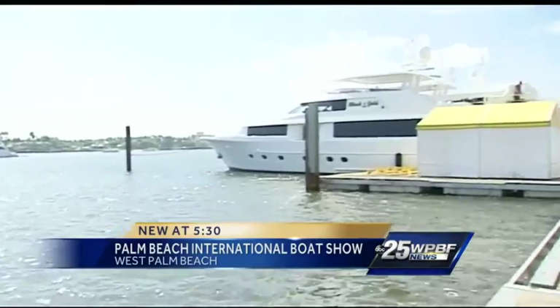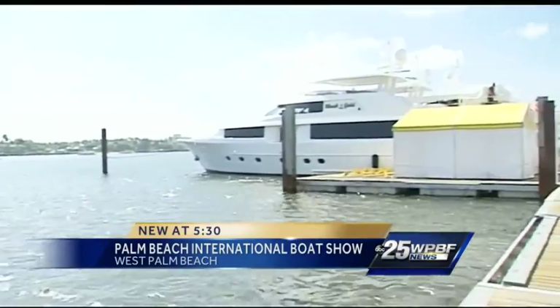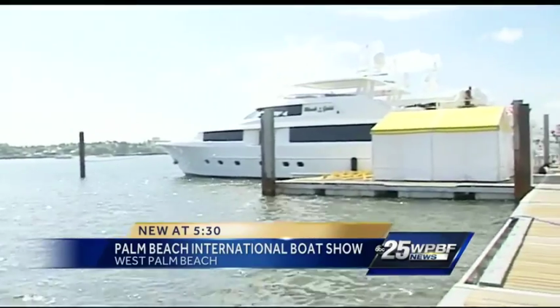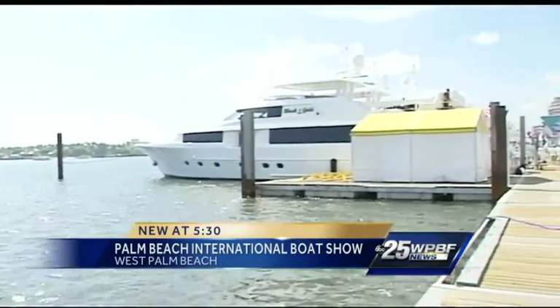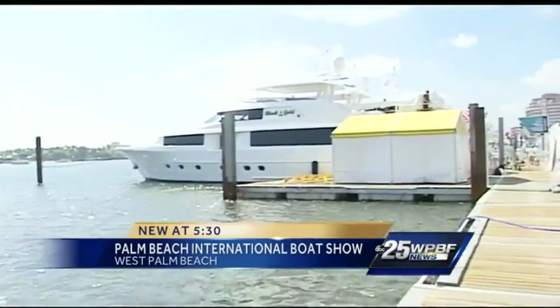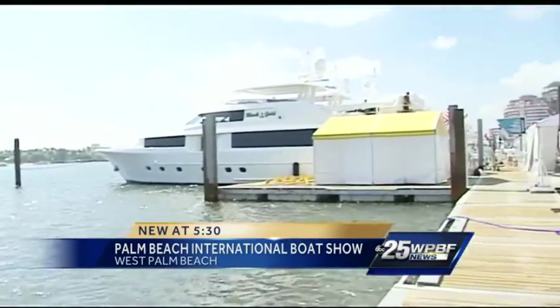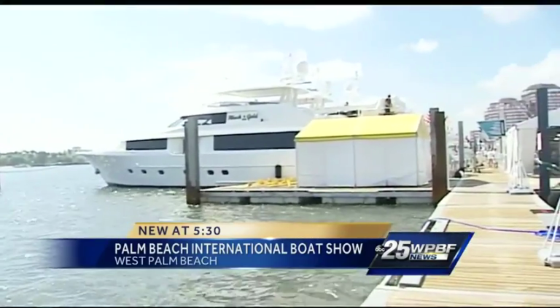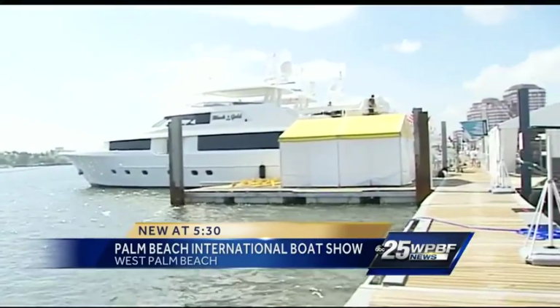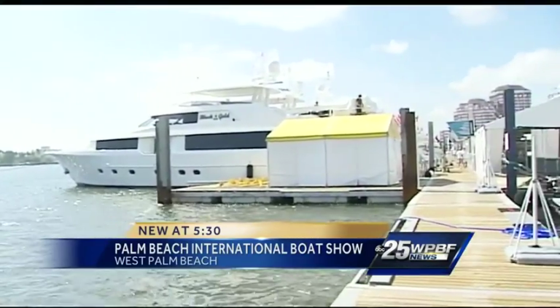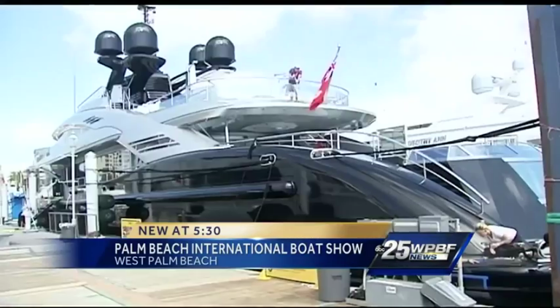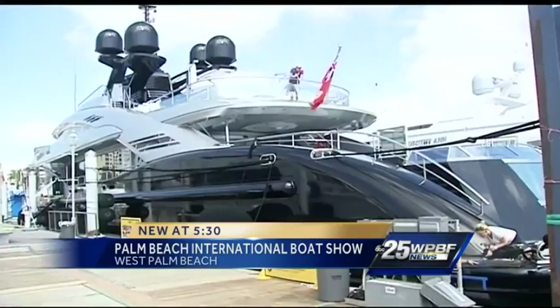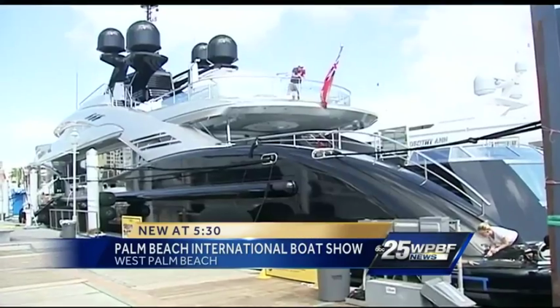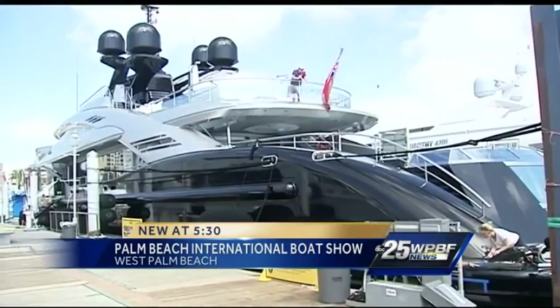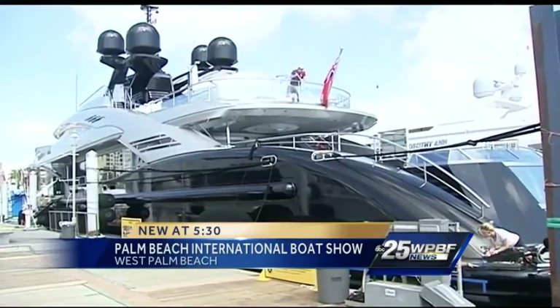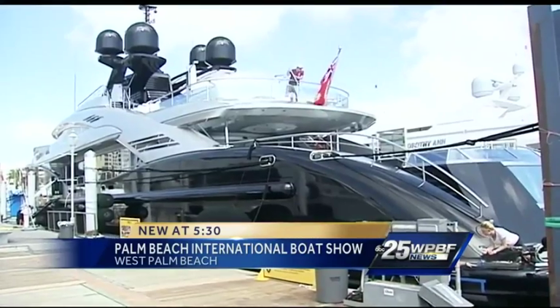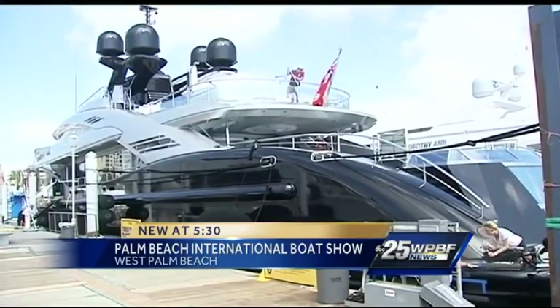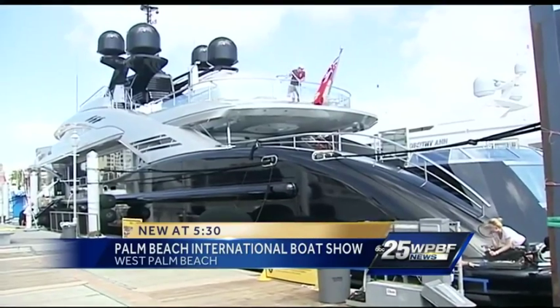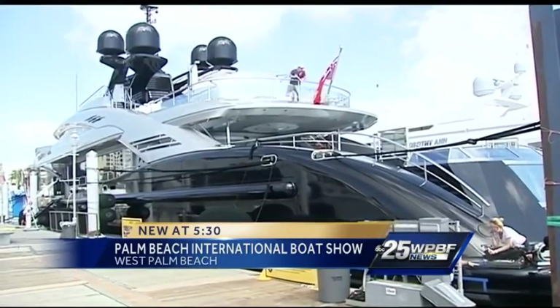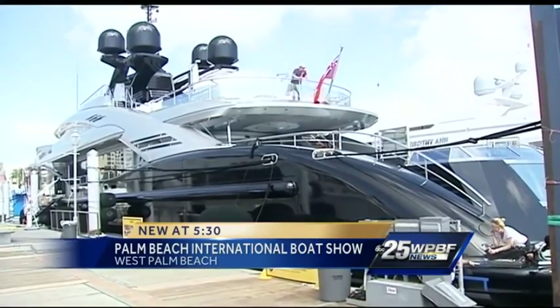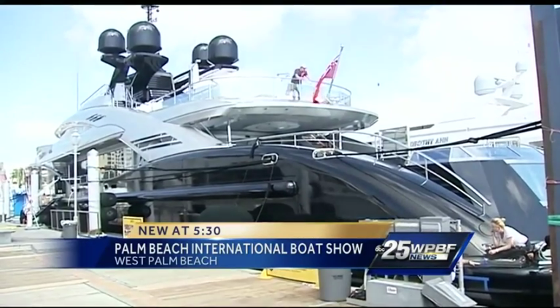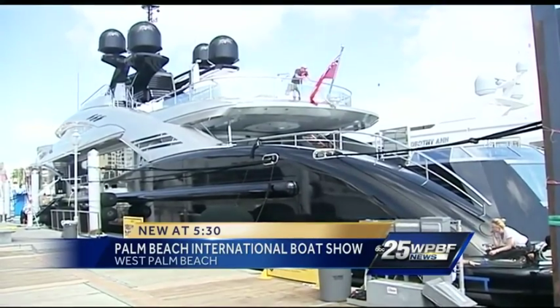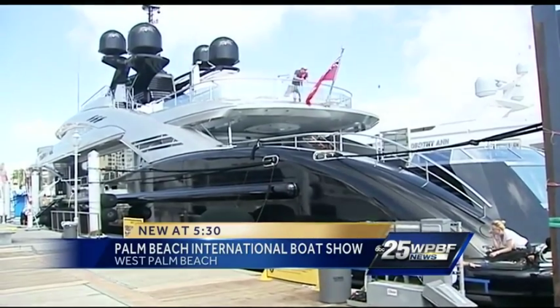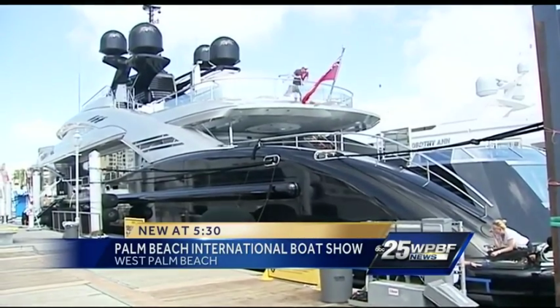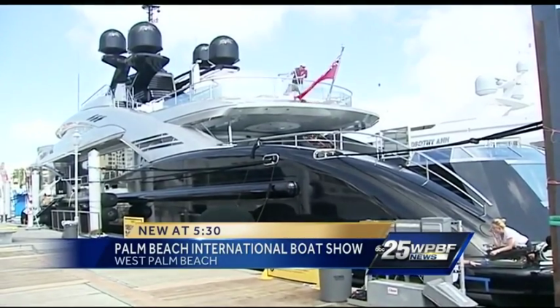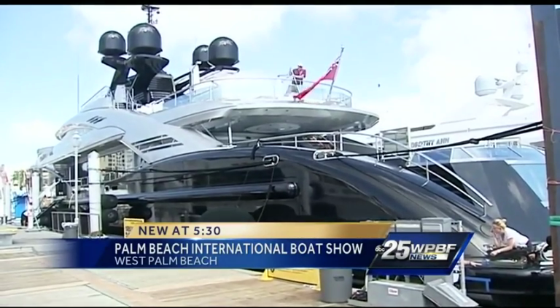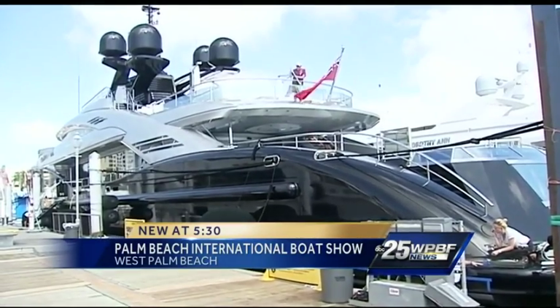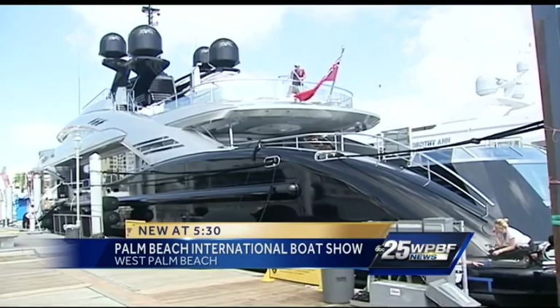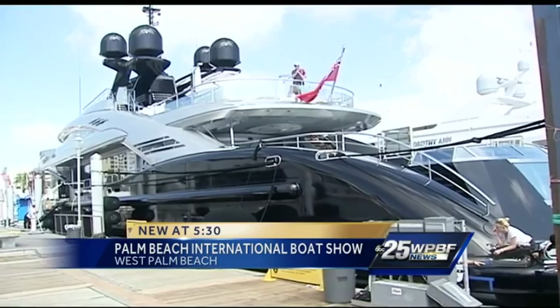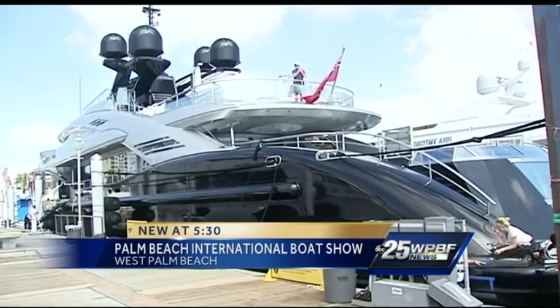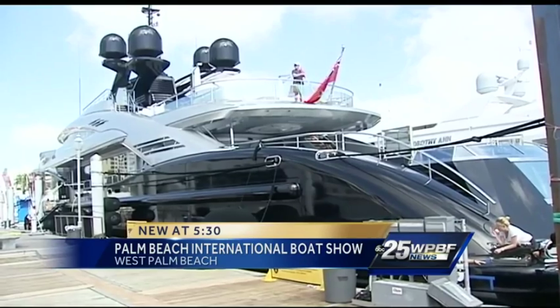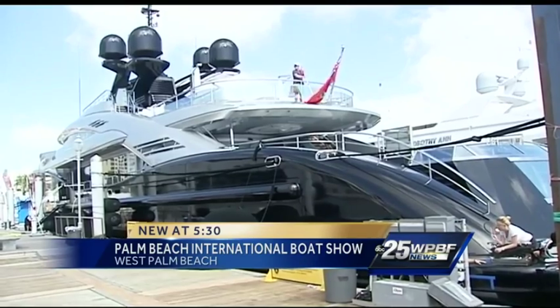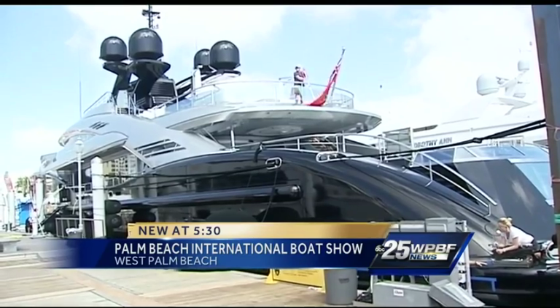Well, you can expect this every single year — luxury, and lots of it. A lot of boats that most of us can only dream of.